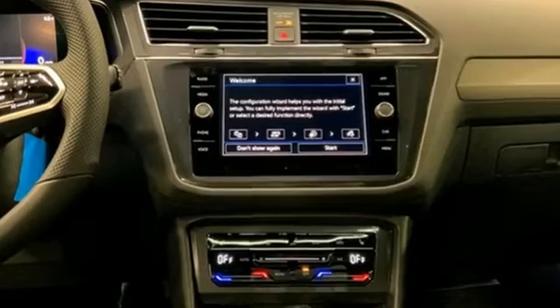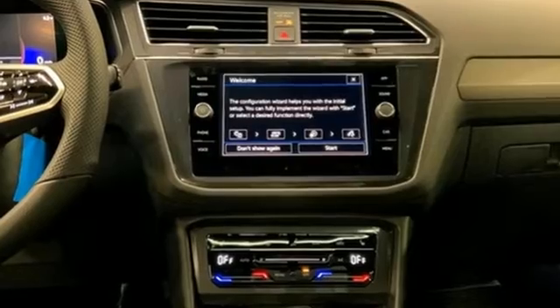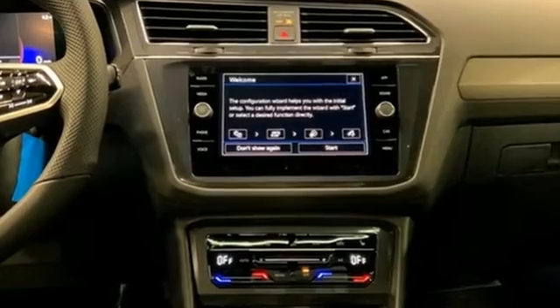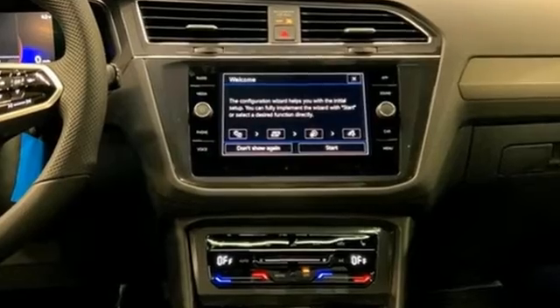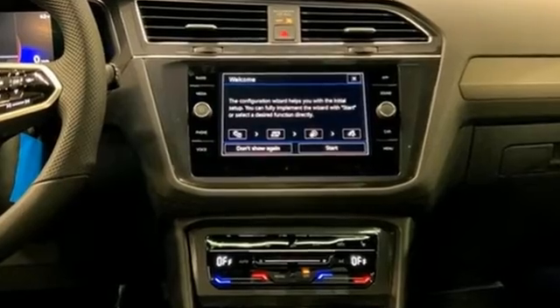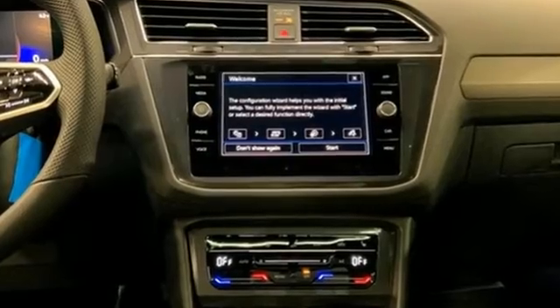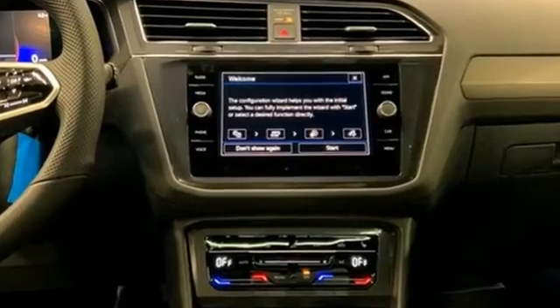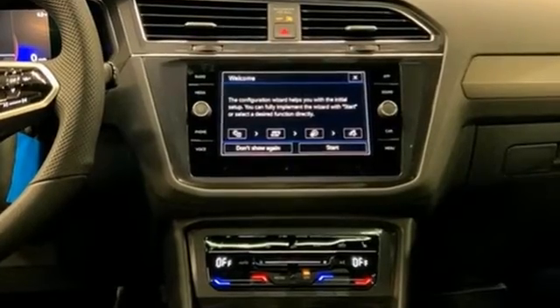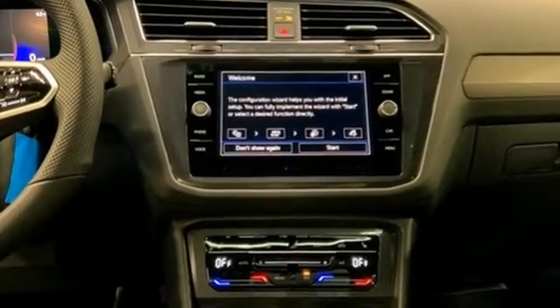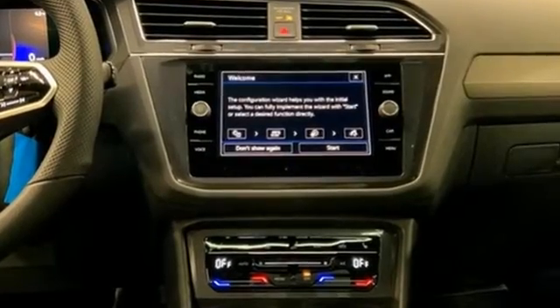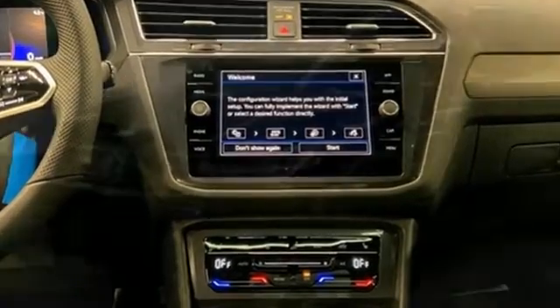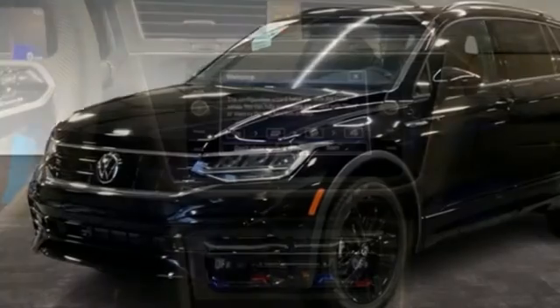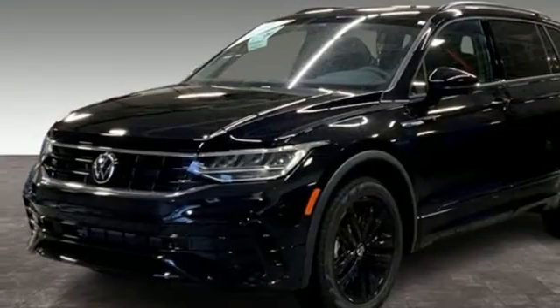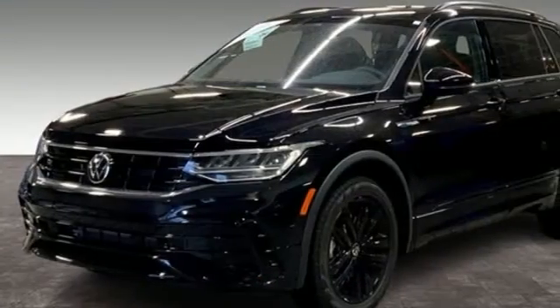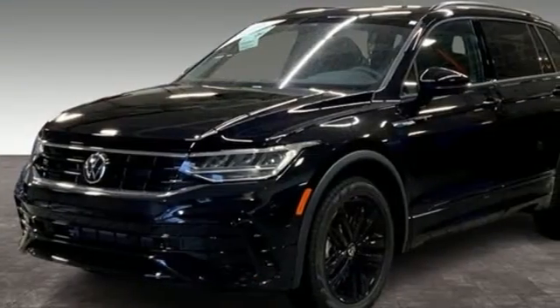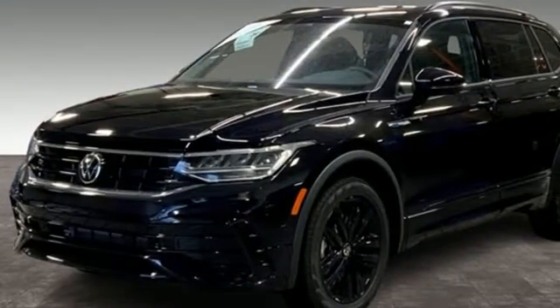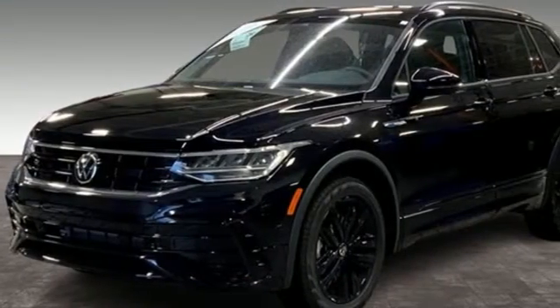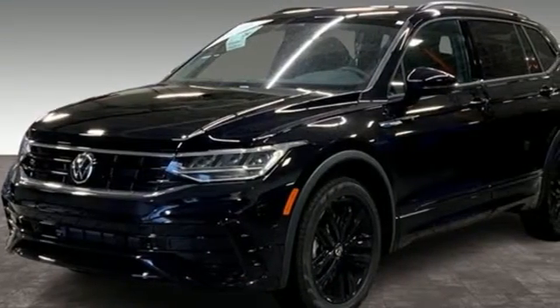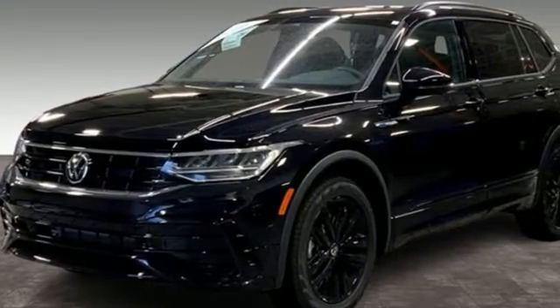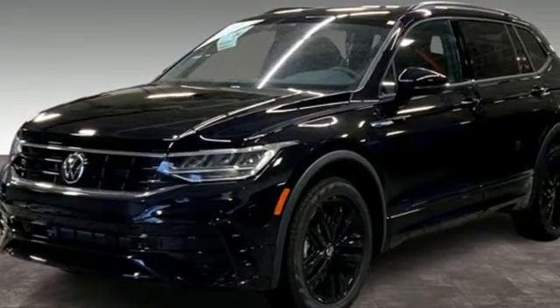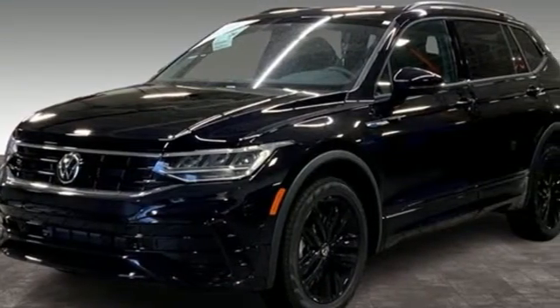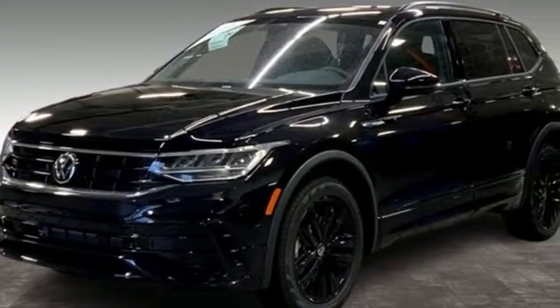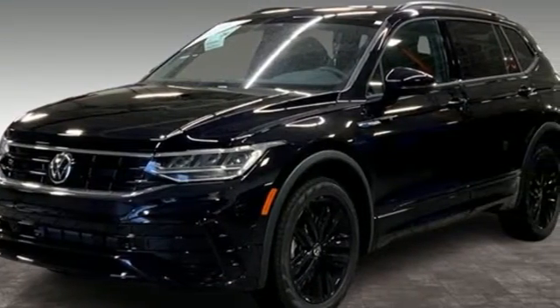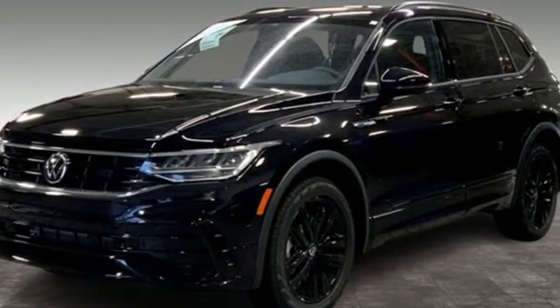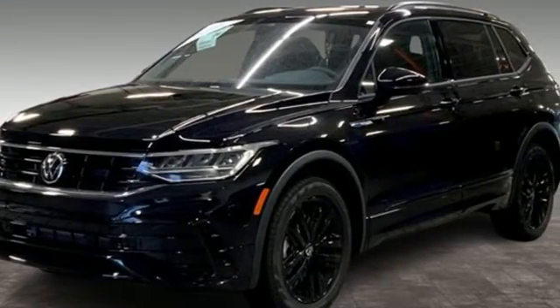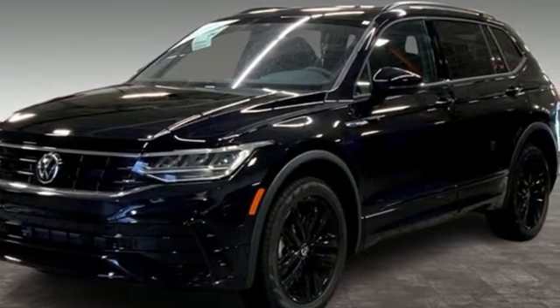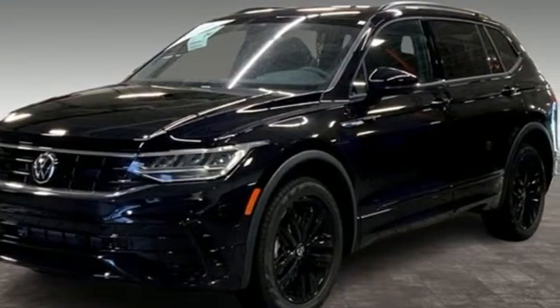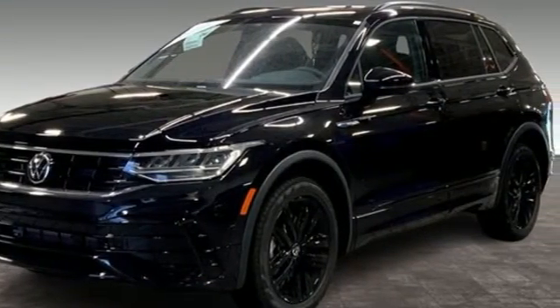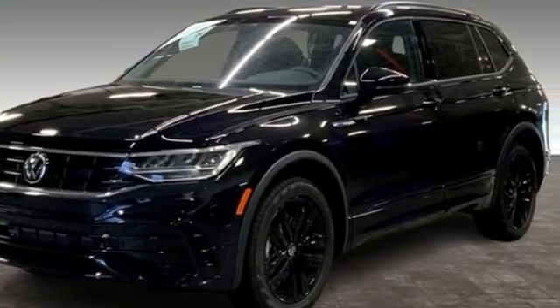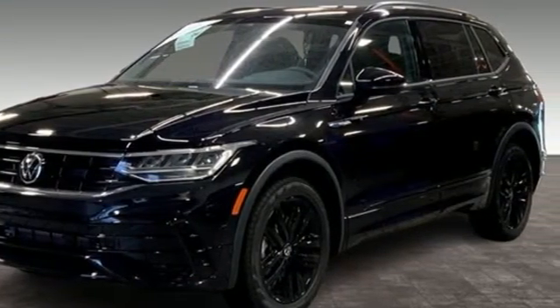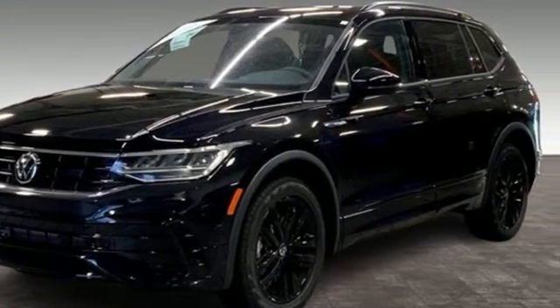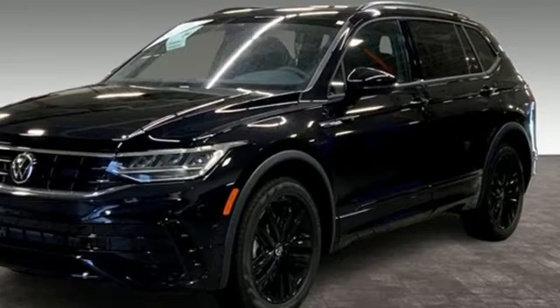Enjoy every drive in a Volkswagen. Stop in for a test drive and make it yours today.